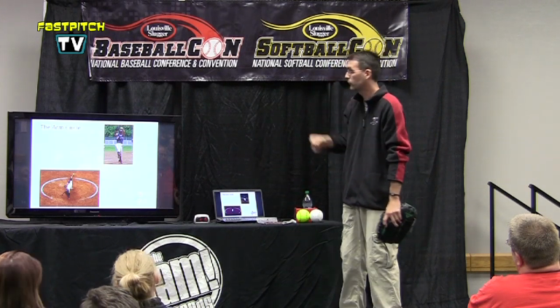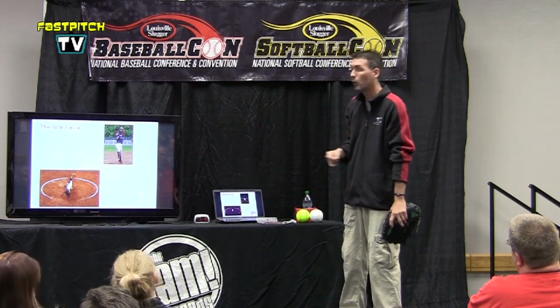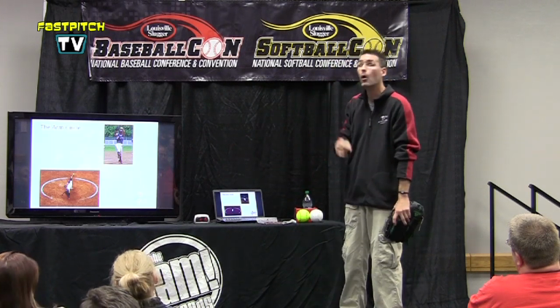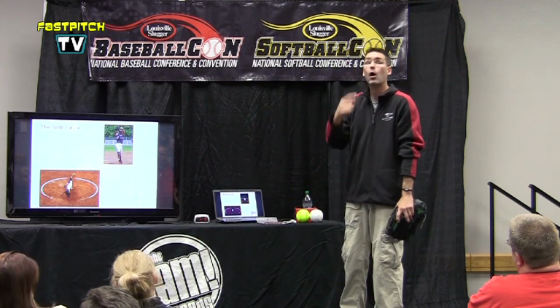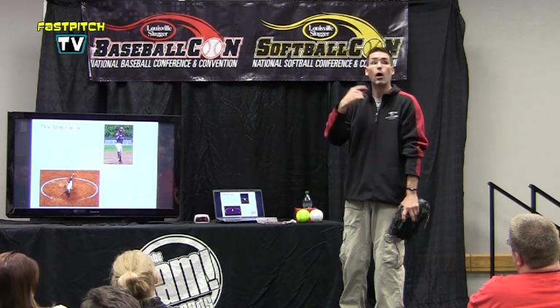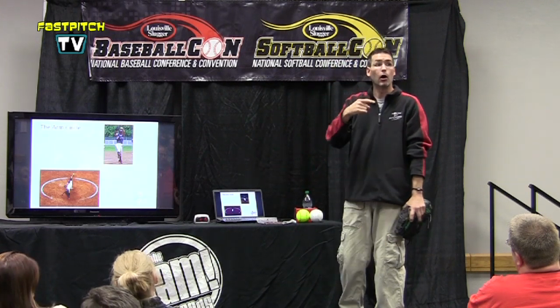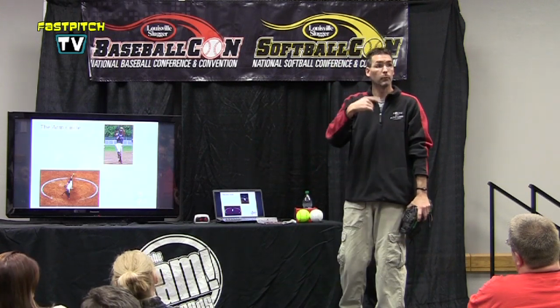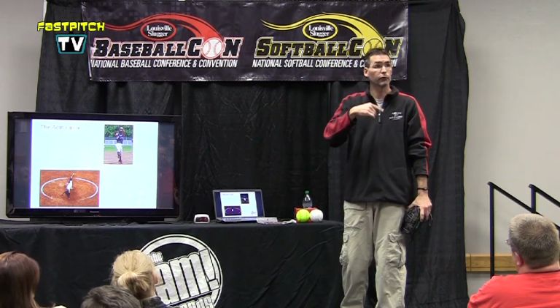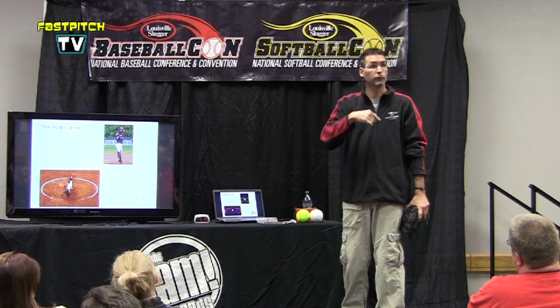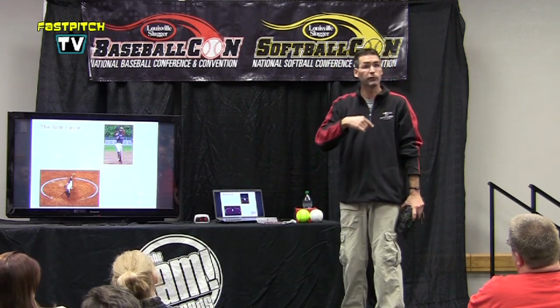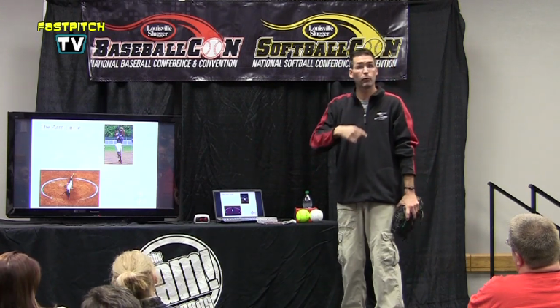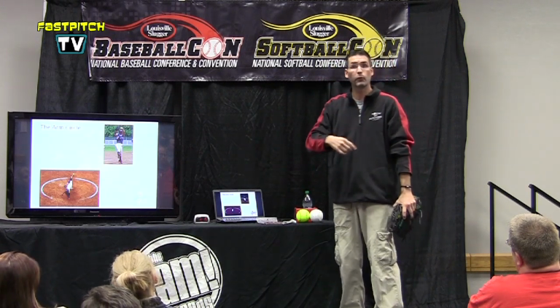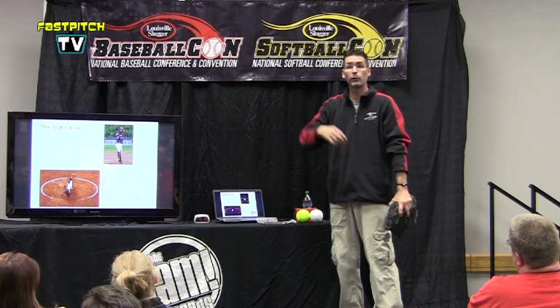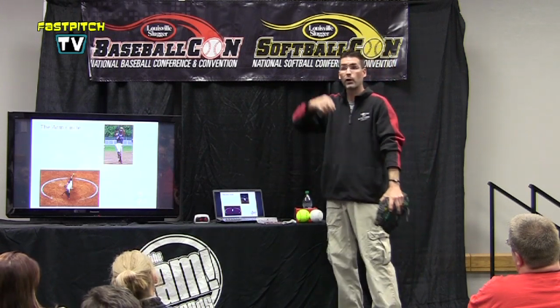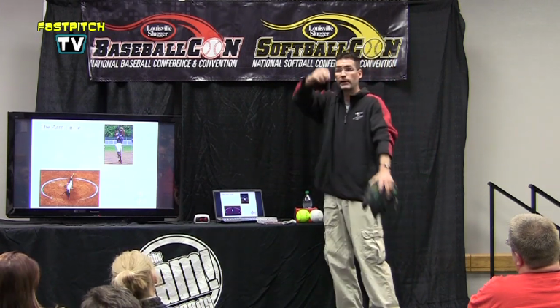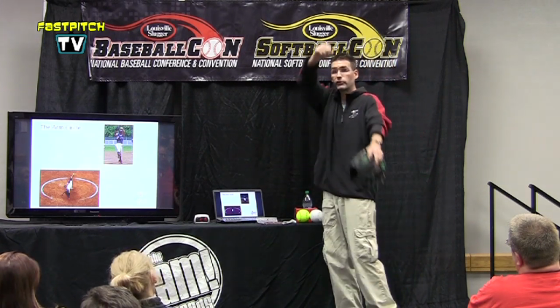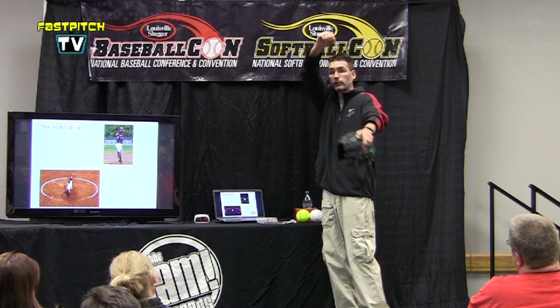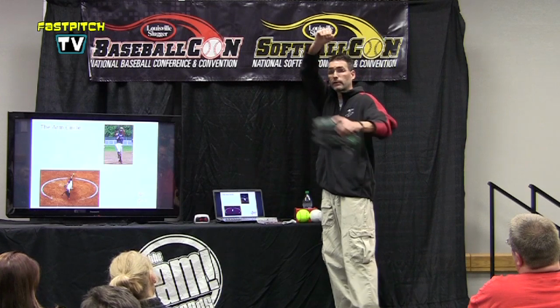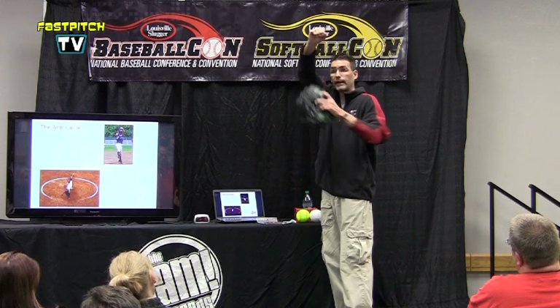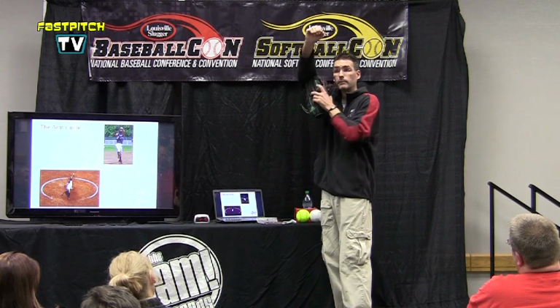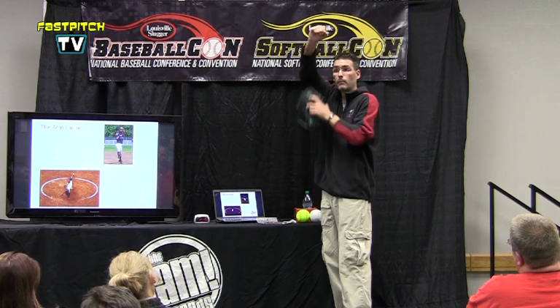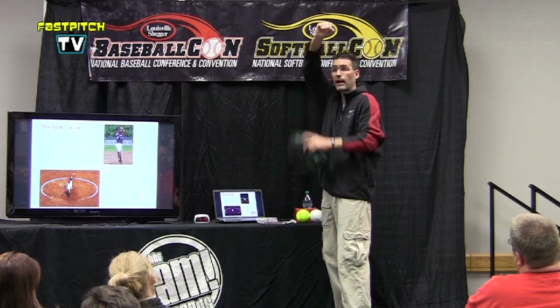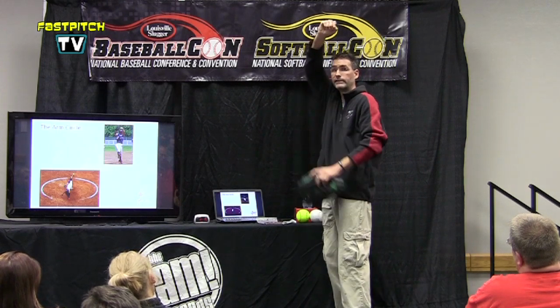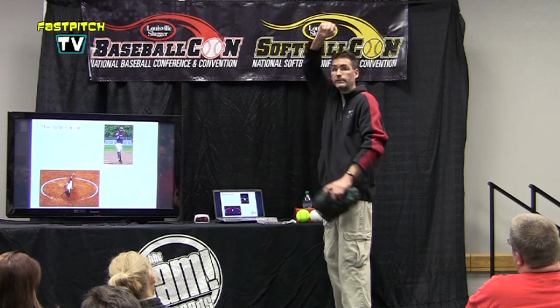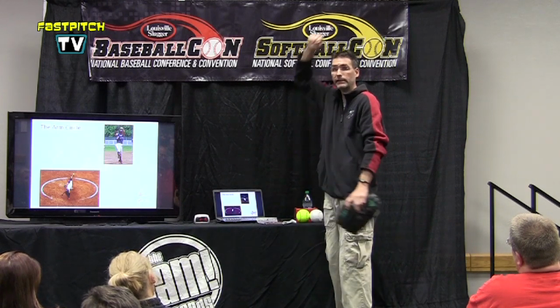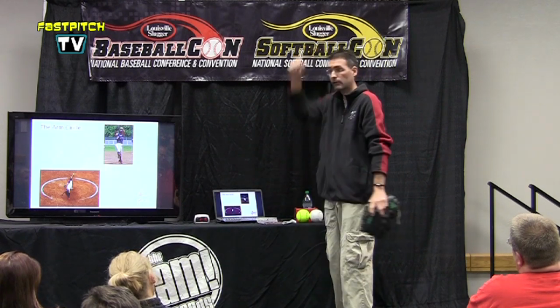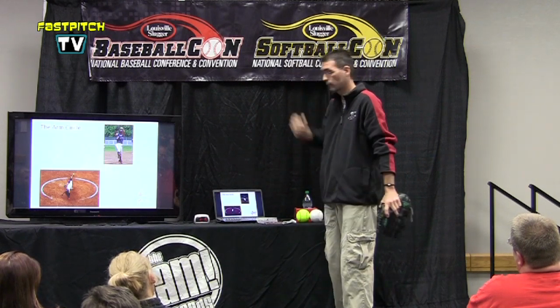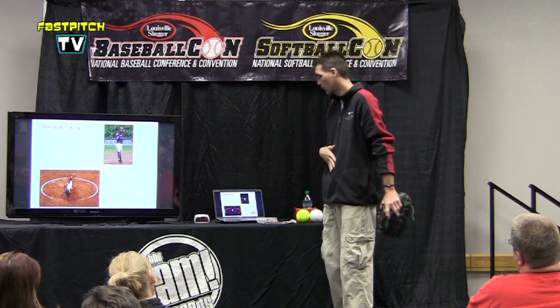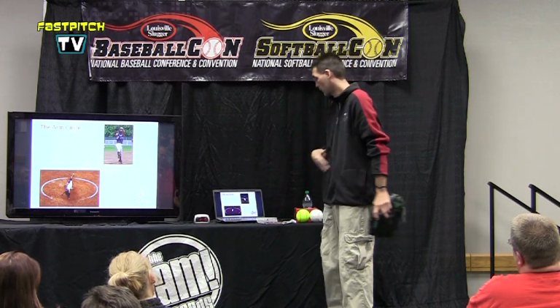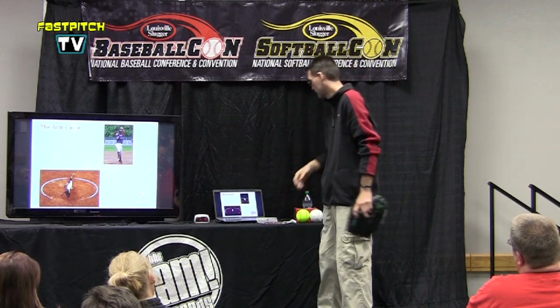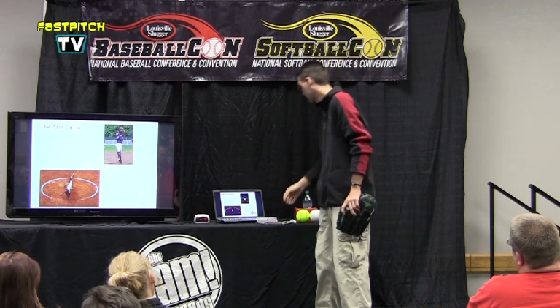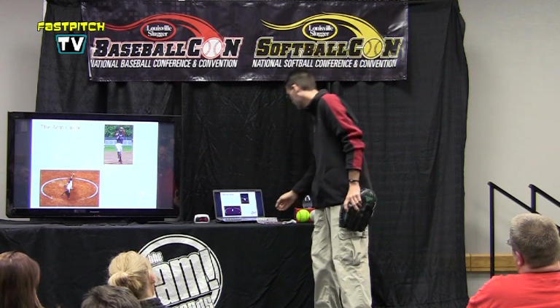Out here means they're not getting the full arm circle and they're setting themselves up for some shoulder pain. We want to really try to eliminate that as much as we can right from the start. Arm circle is important — bicep to the ear, forearm to the belly.